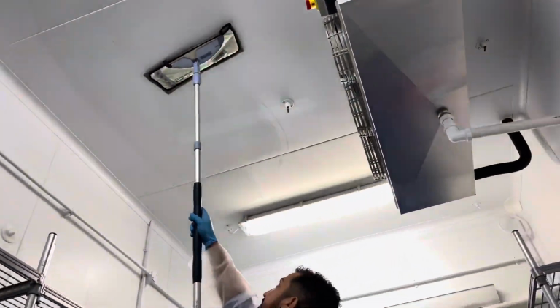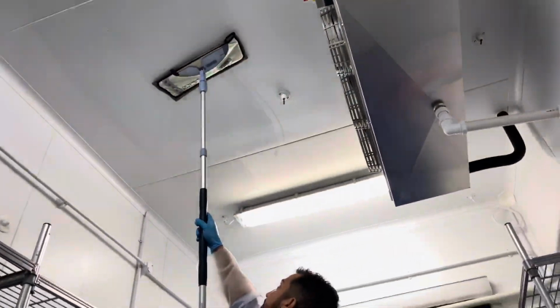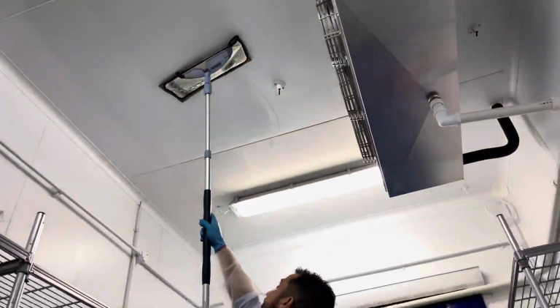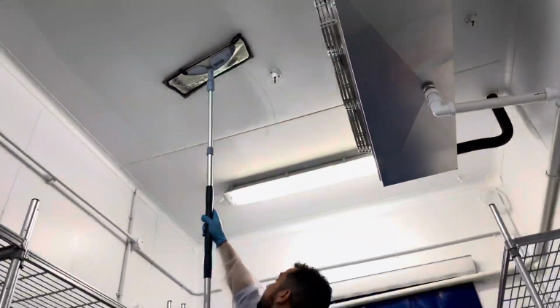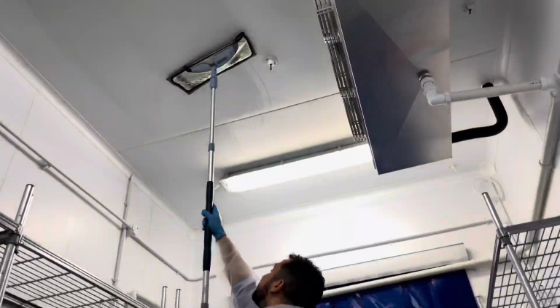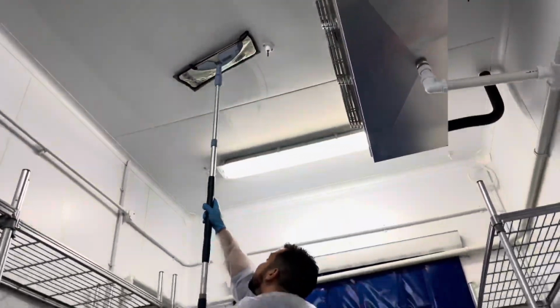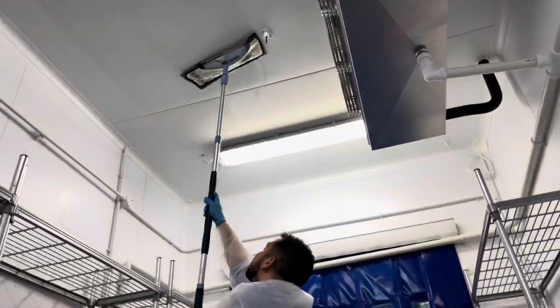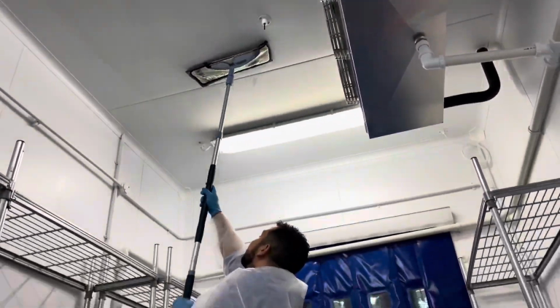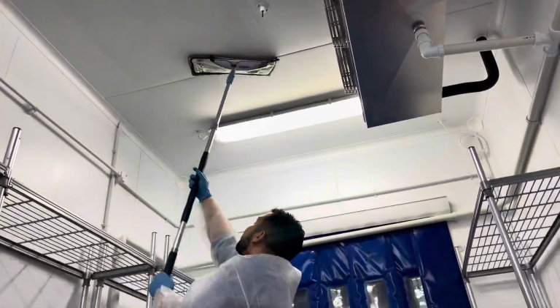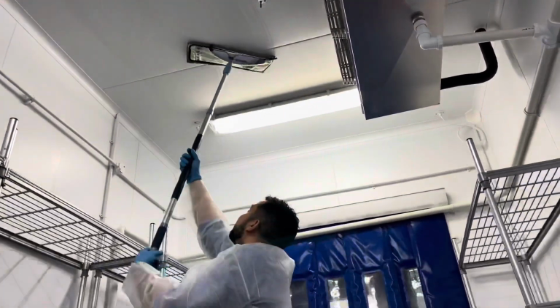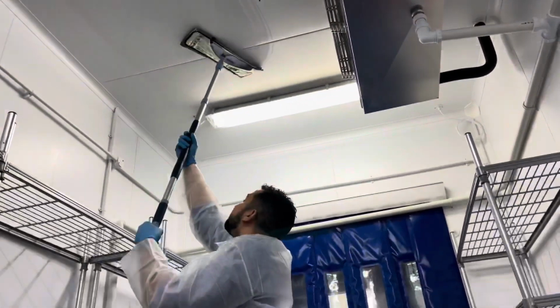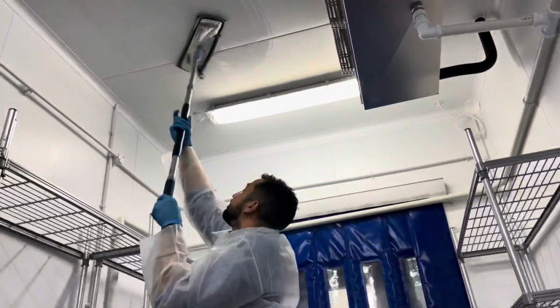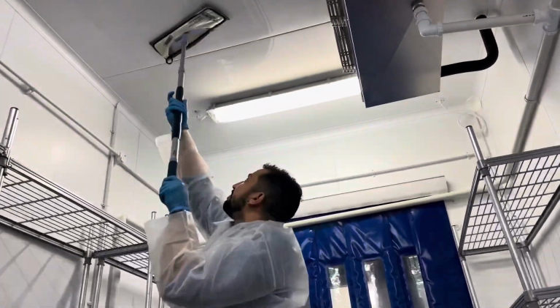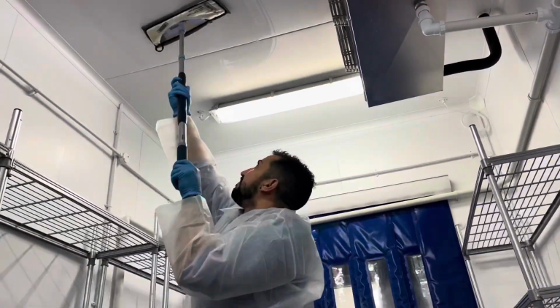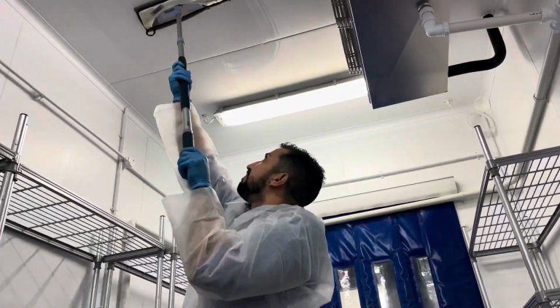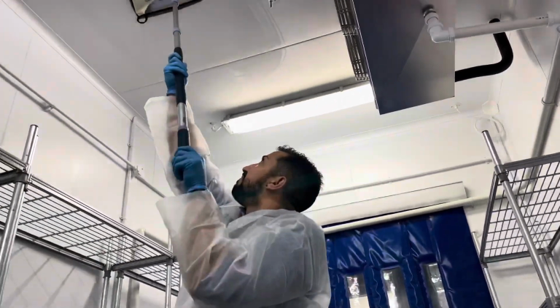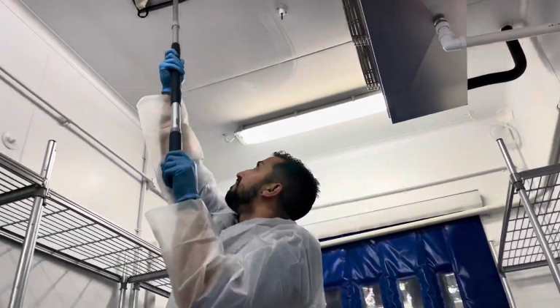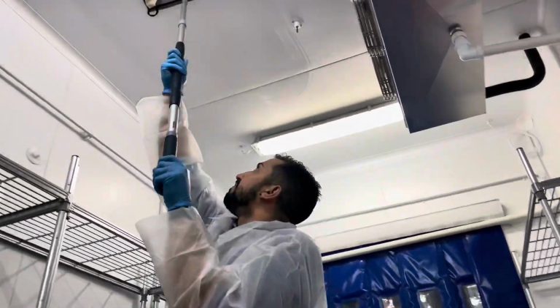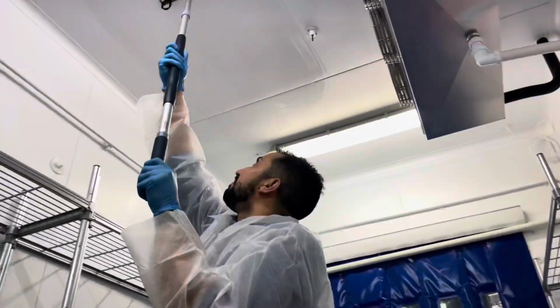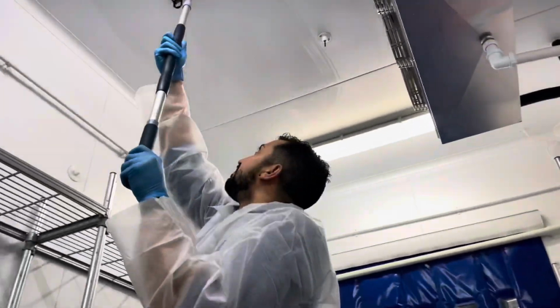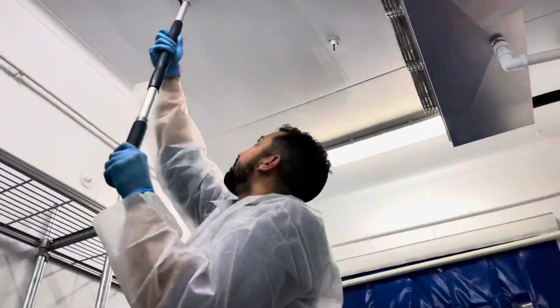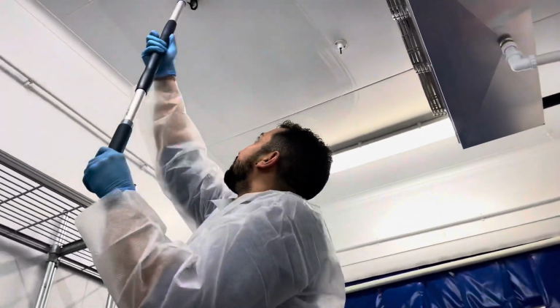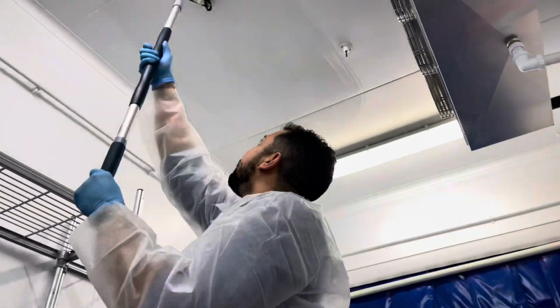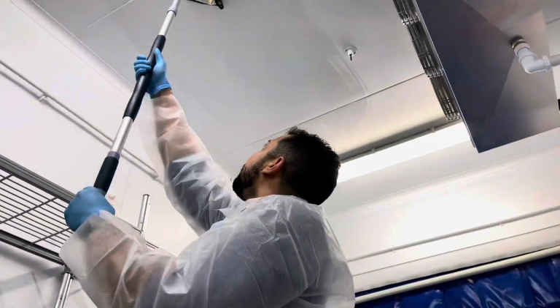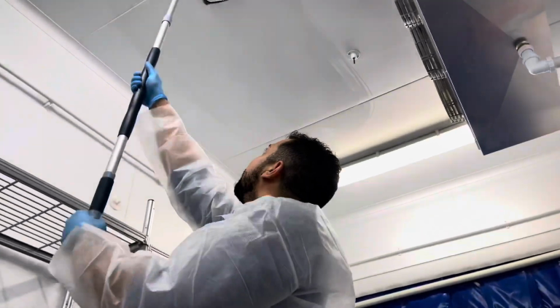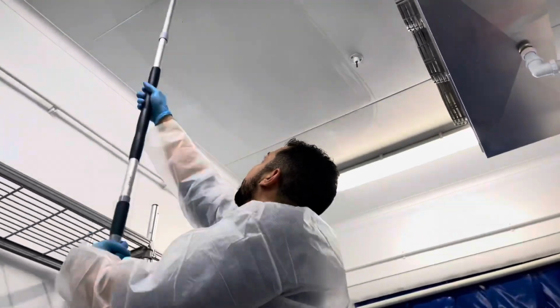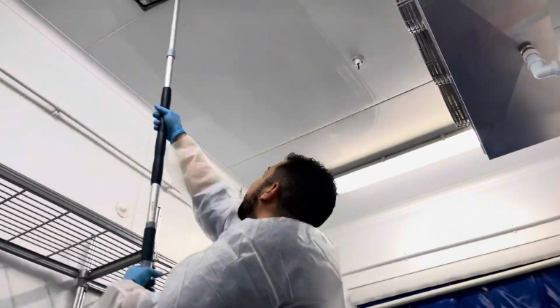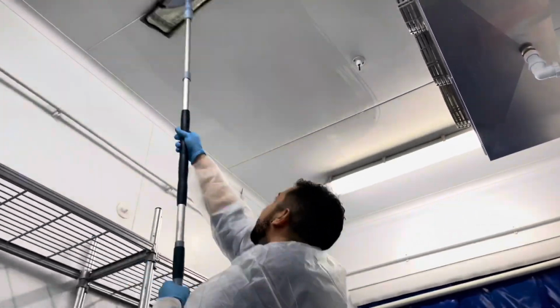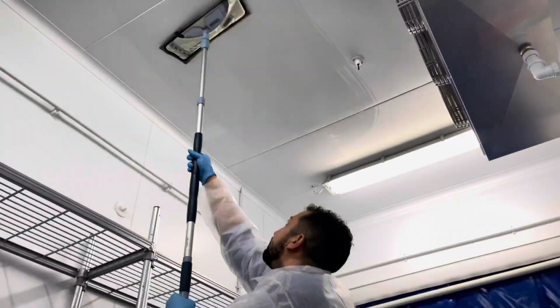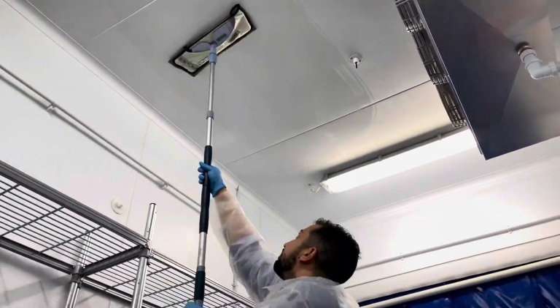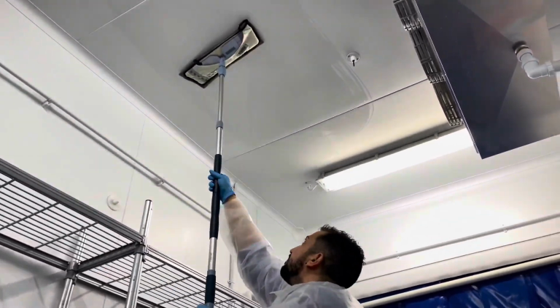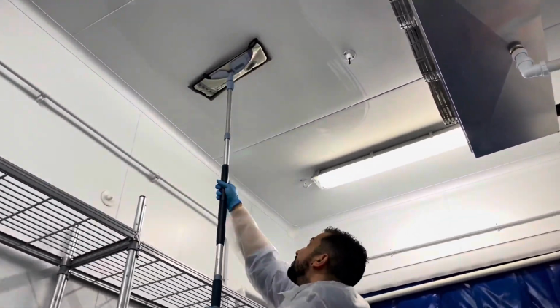You clean the ceiling in a similar manner, again using a different mop for the ceiling.